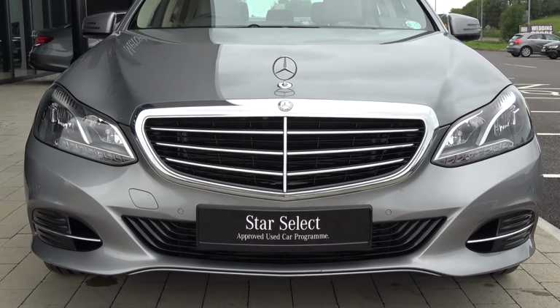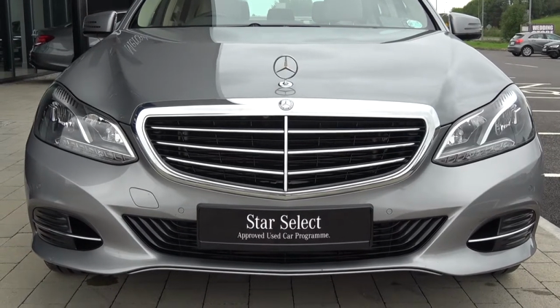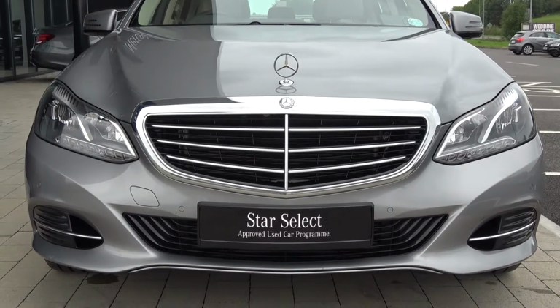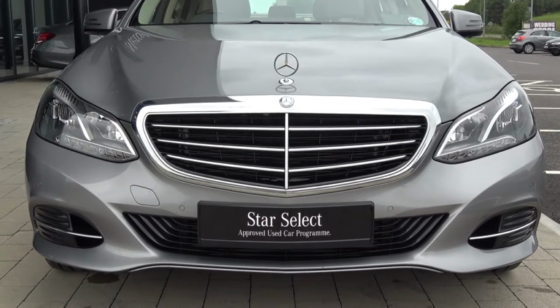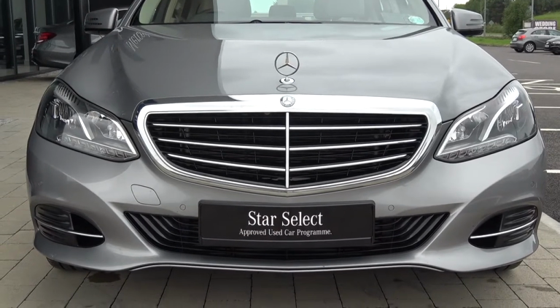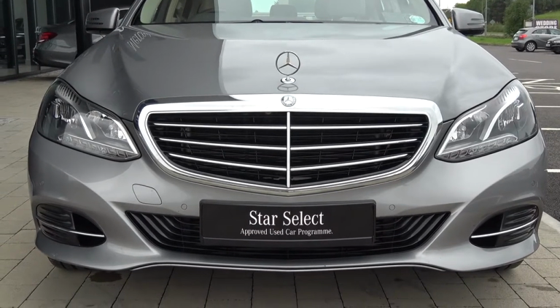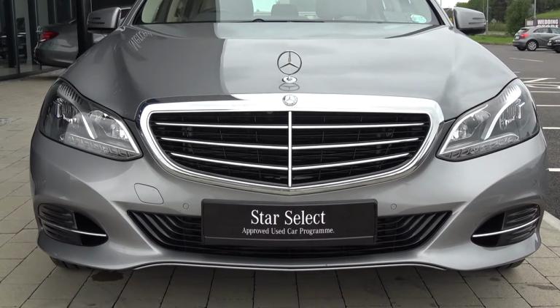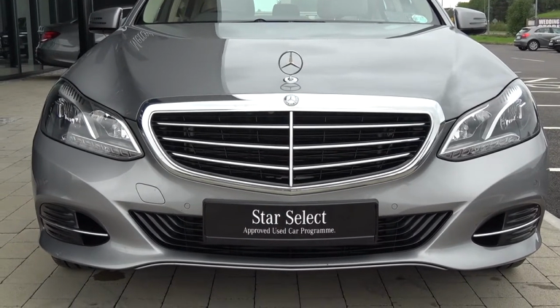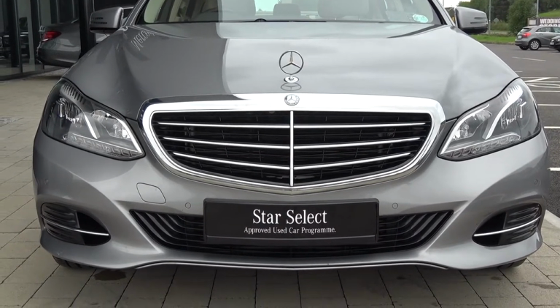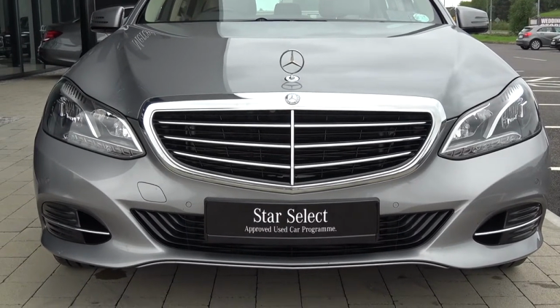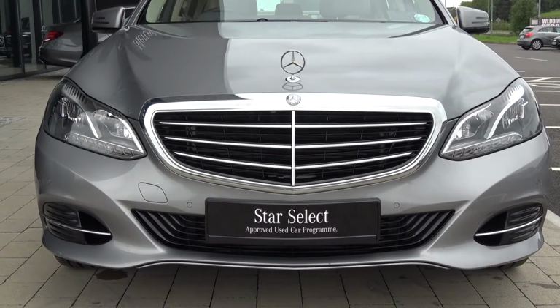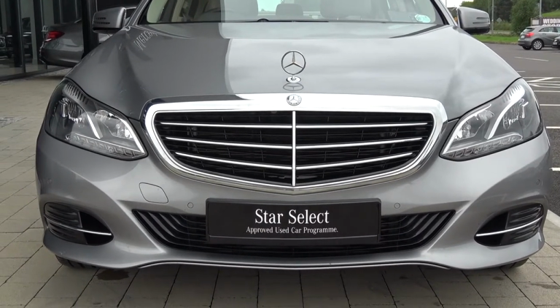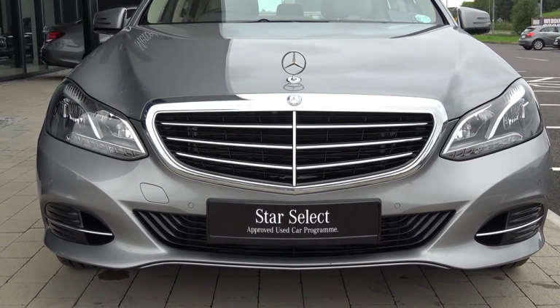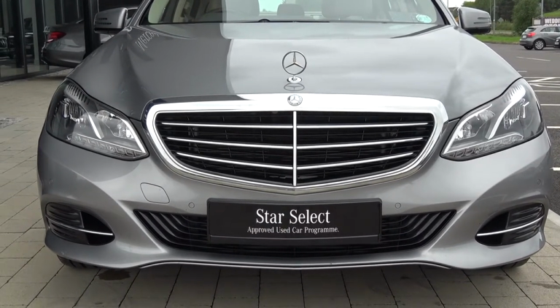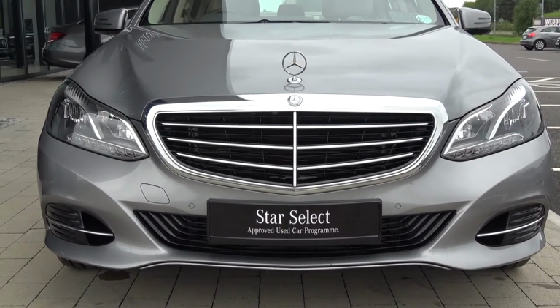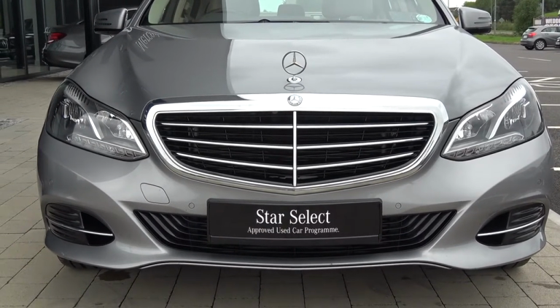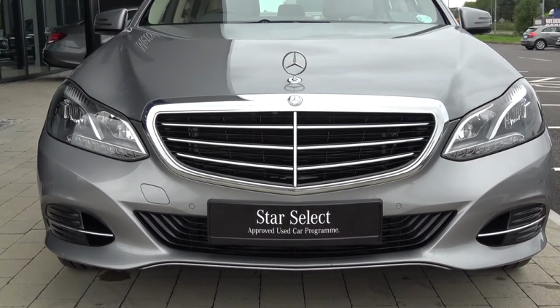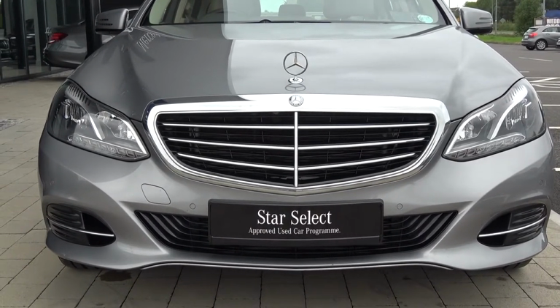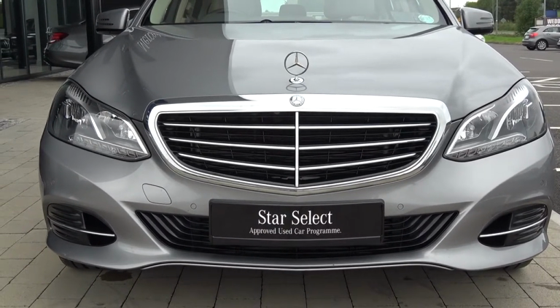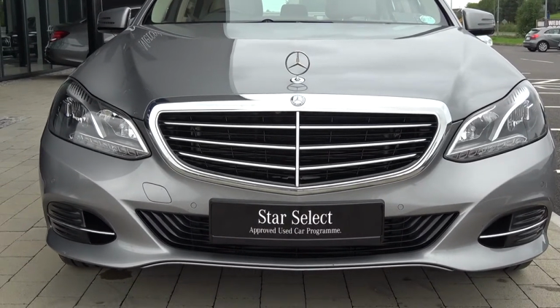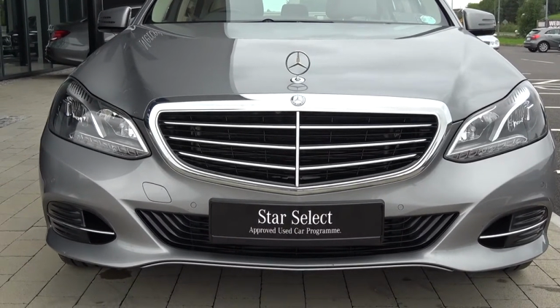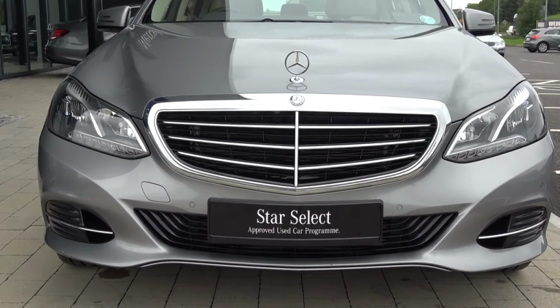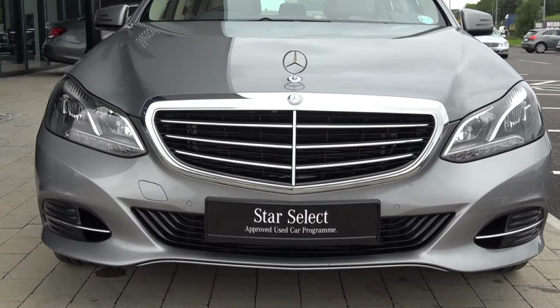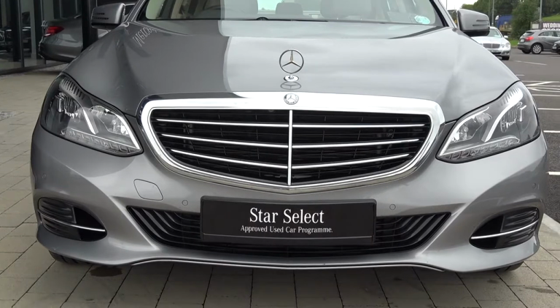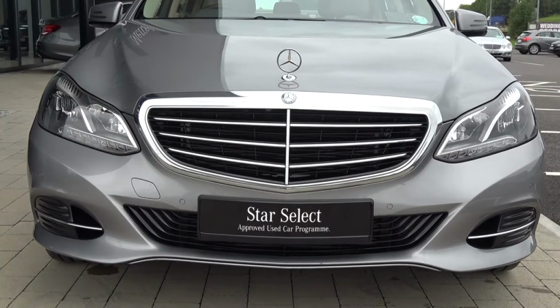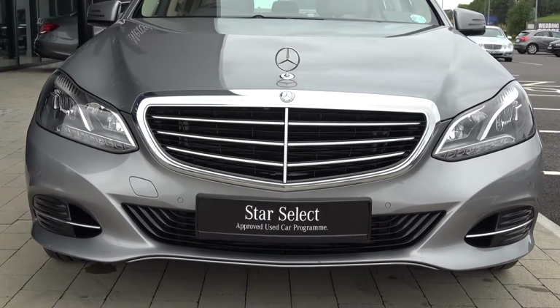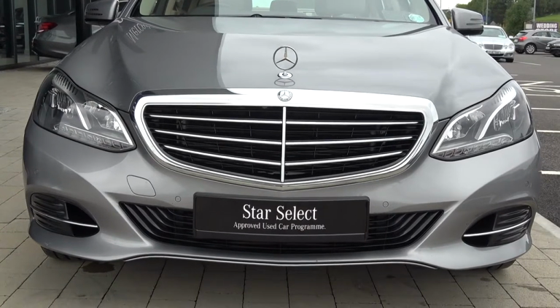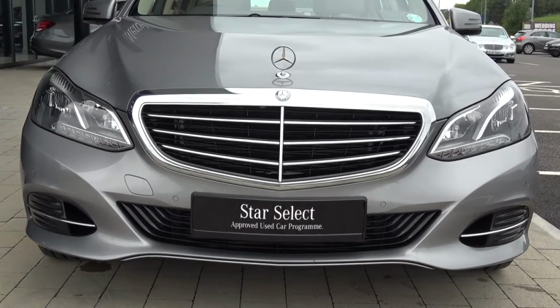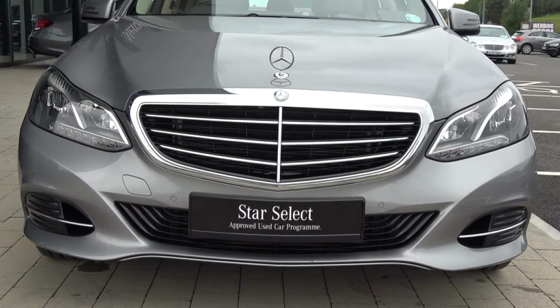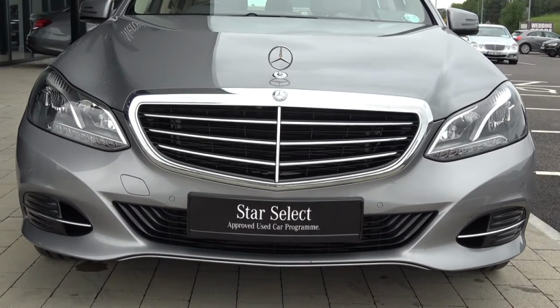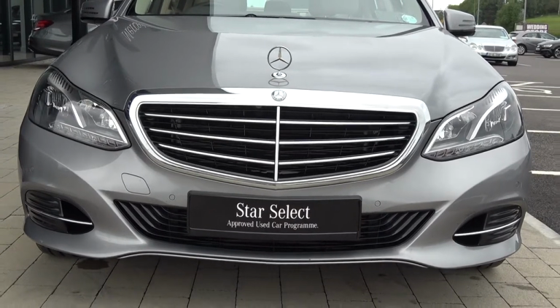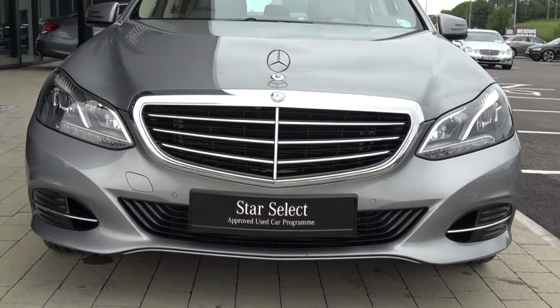Now swiftly moving on, we have your LED daytime running lights, front parking sensors, and note the elegant chrome trim finish on your front grille.